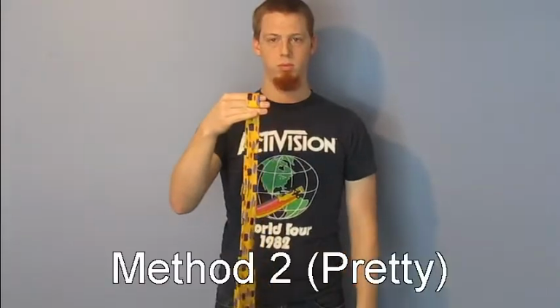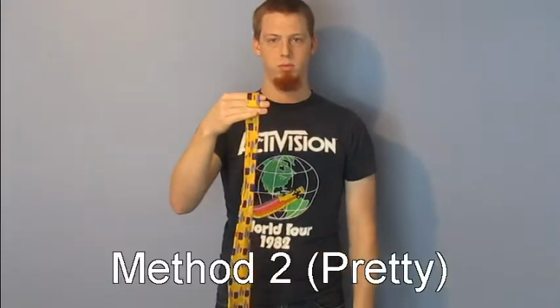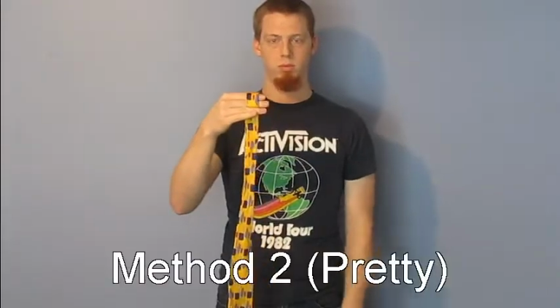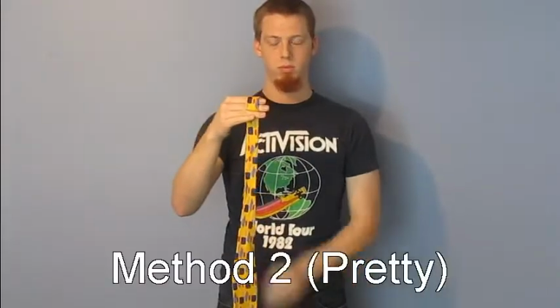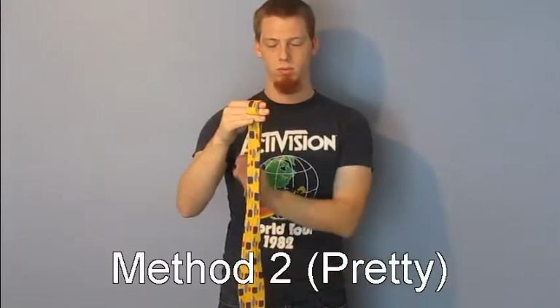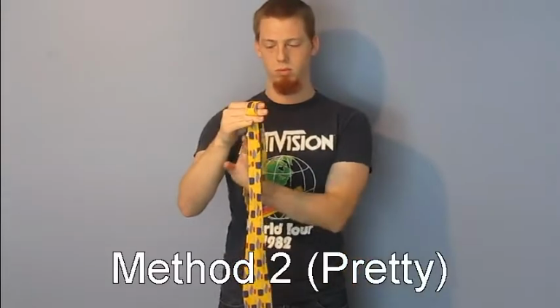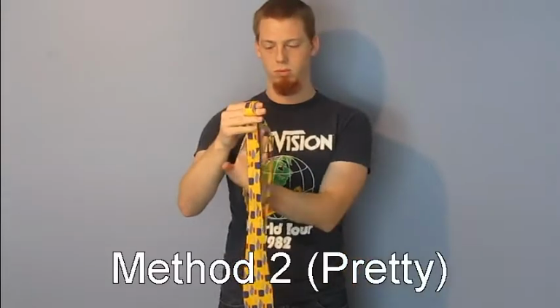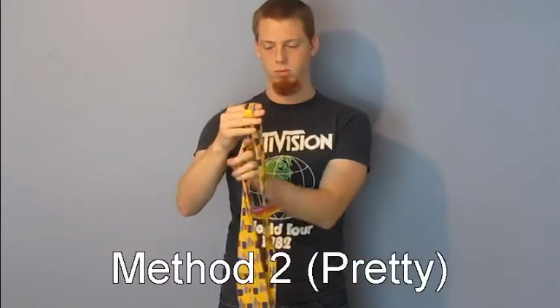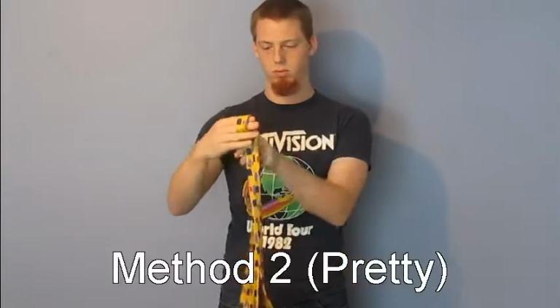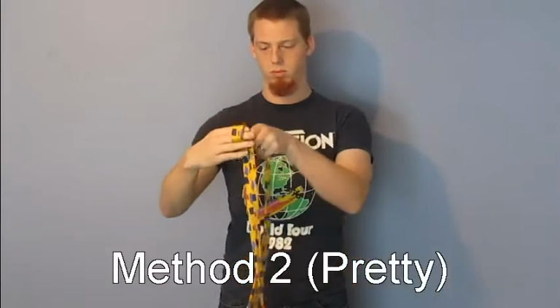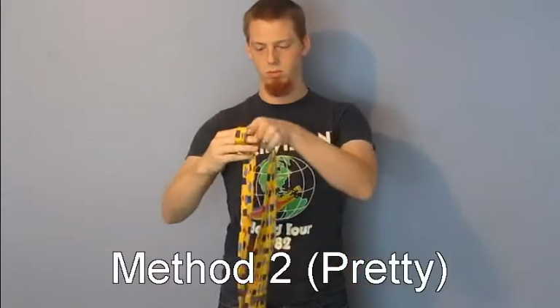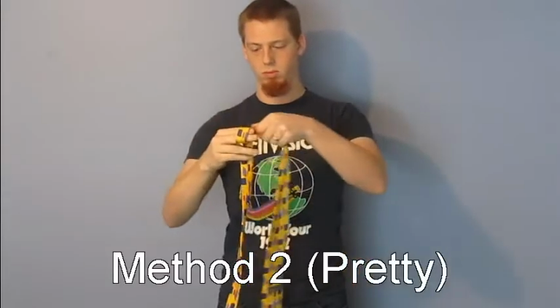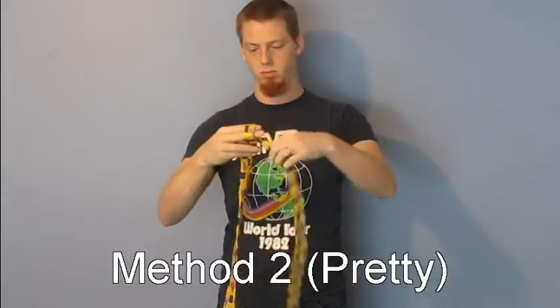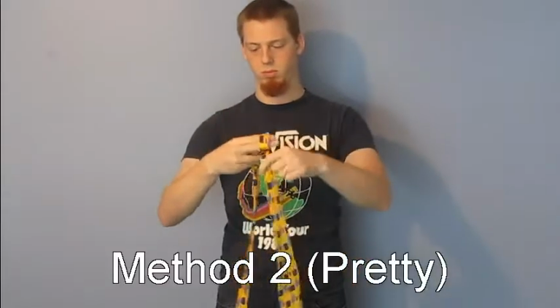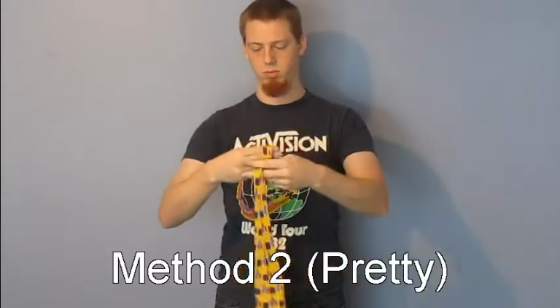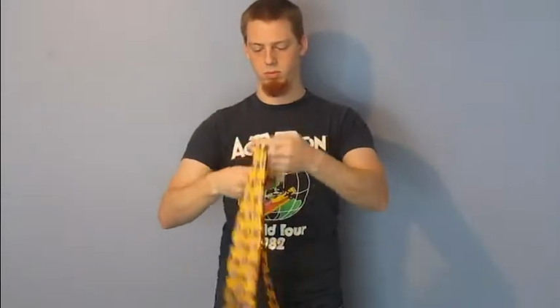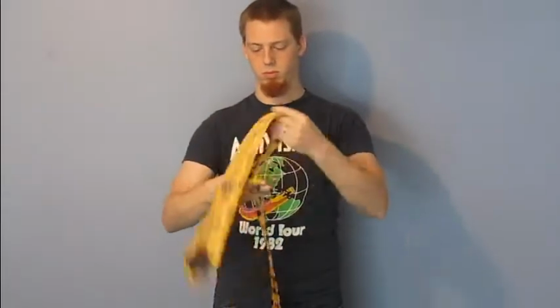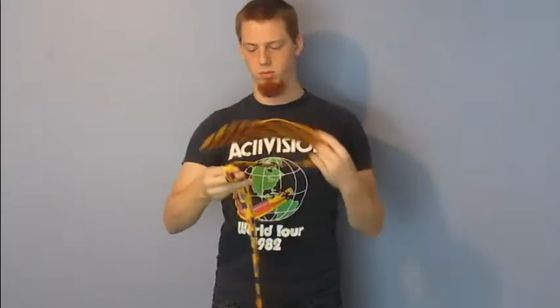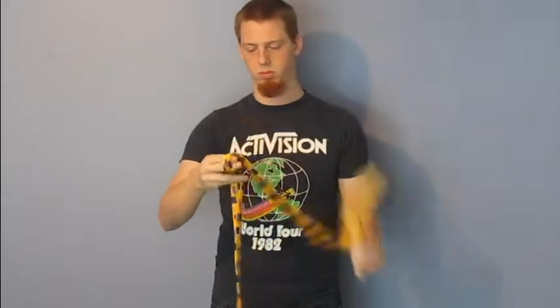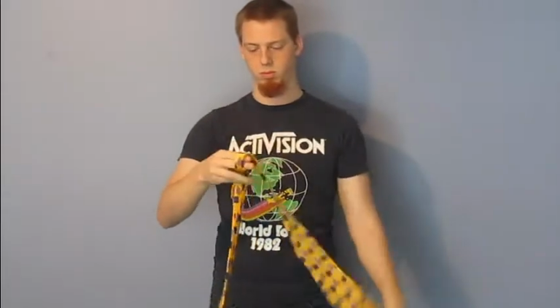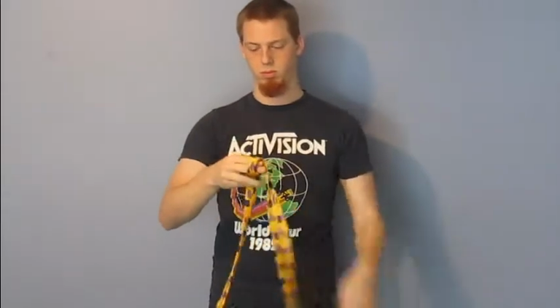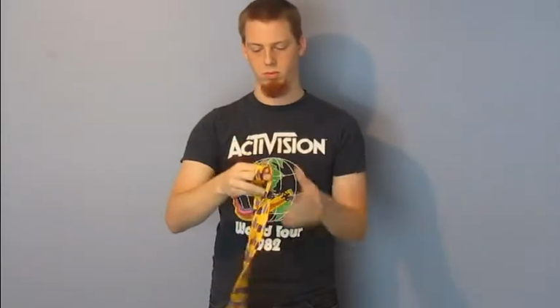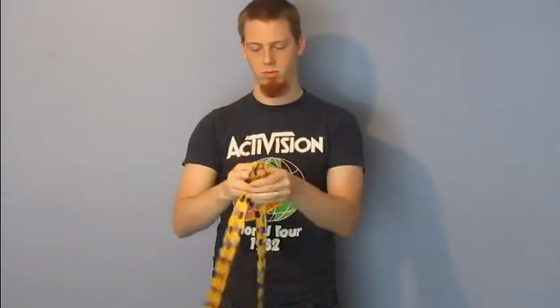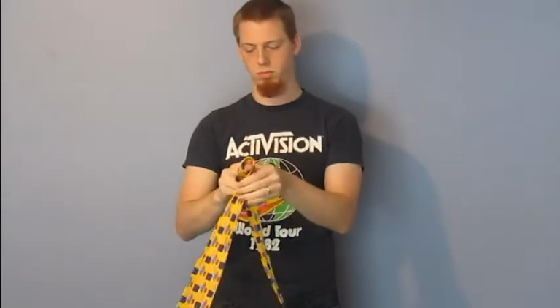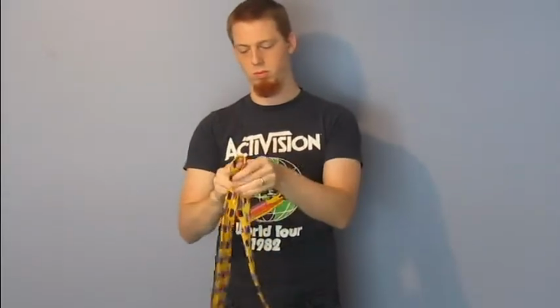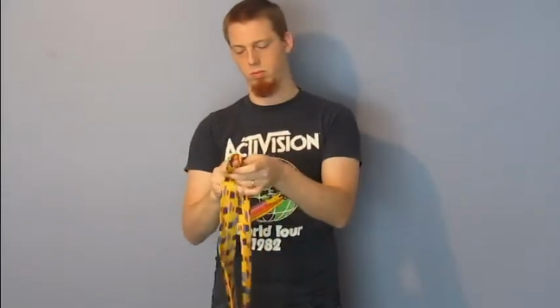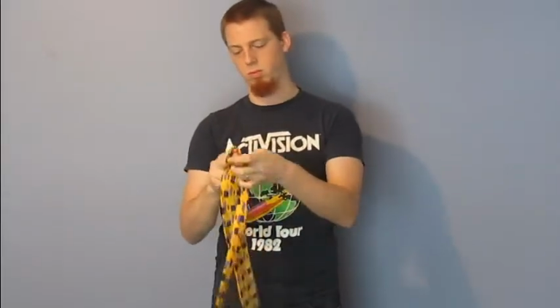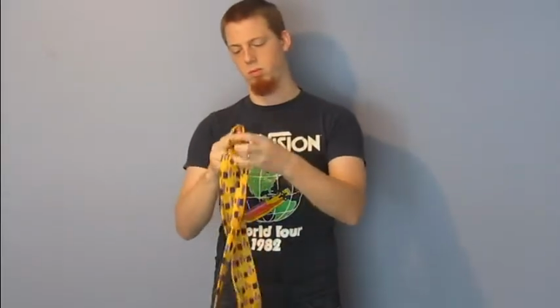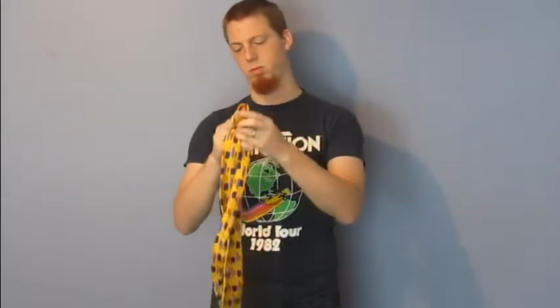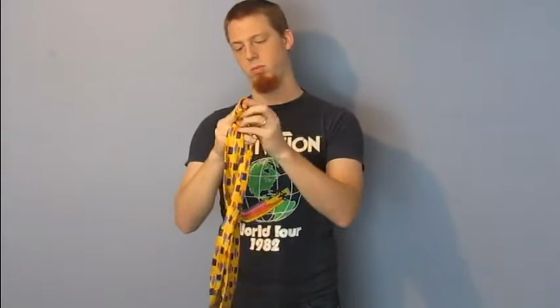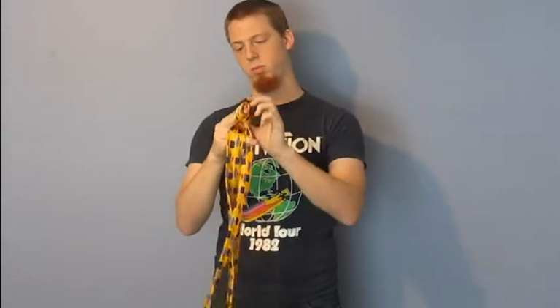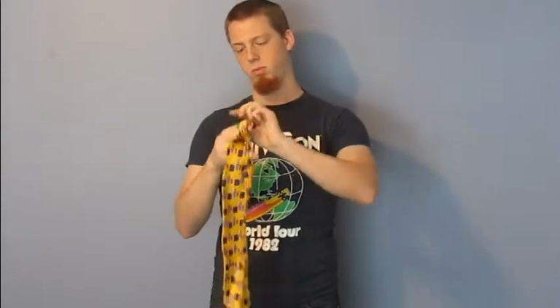Method two is better looking than the first method, but is slower.